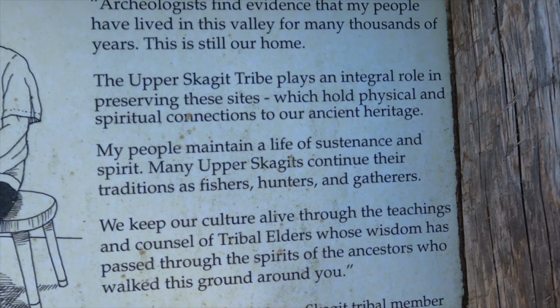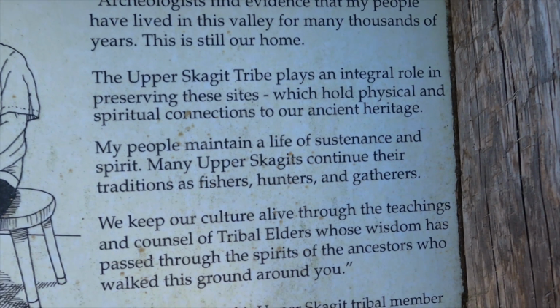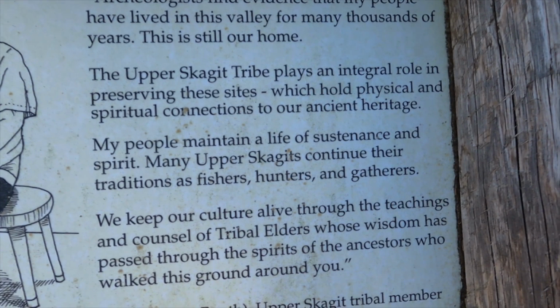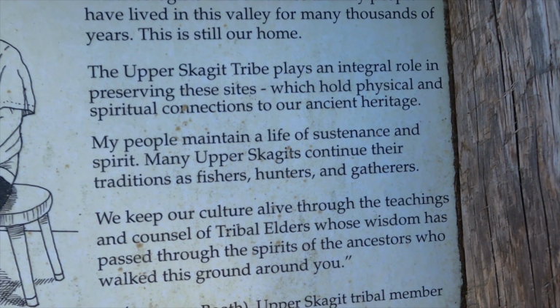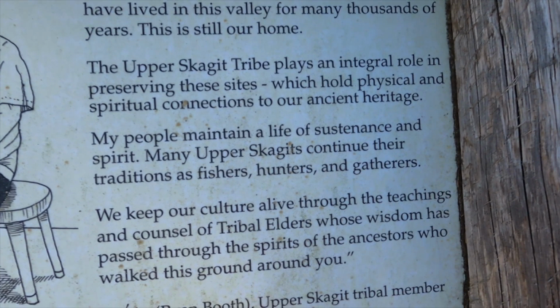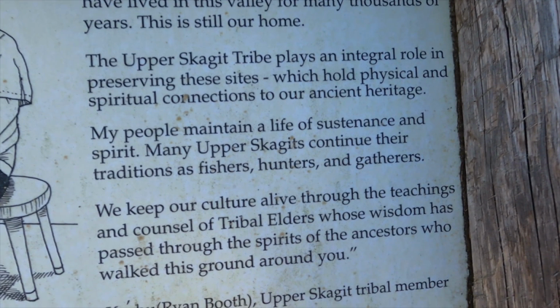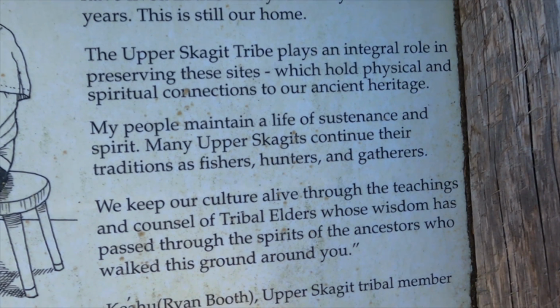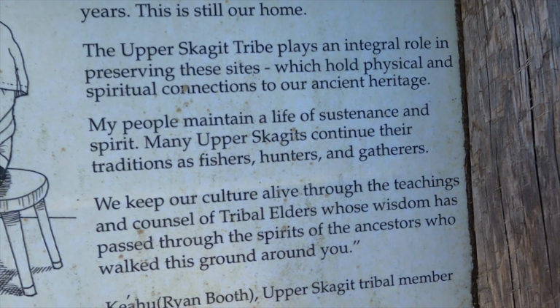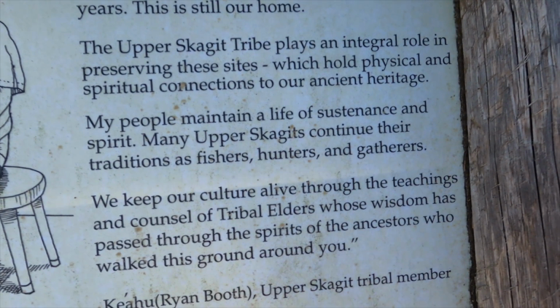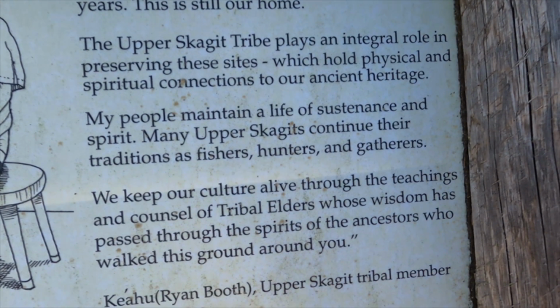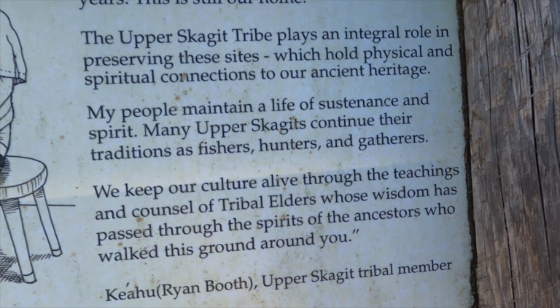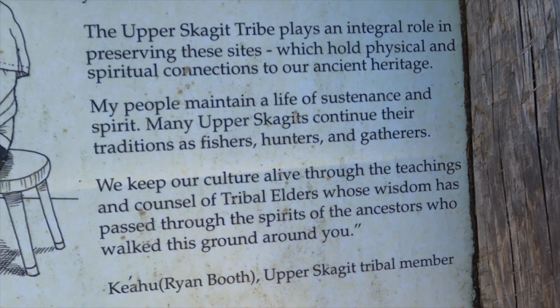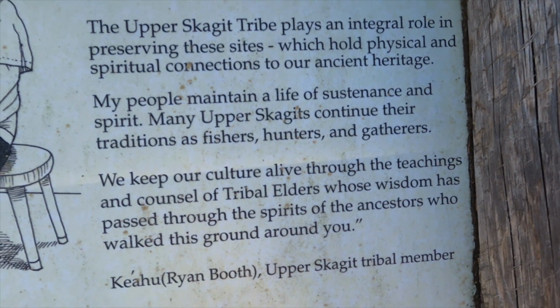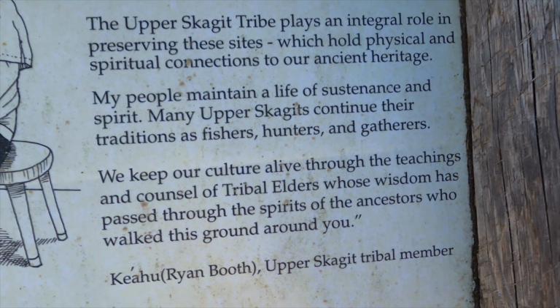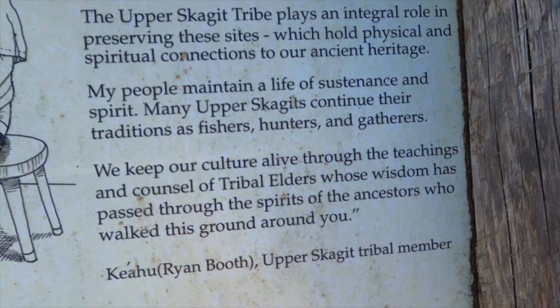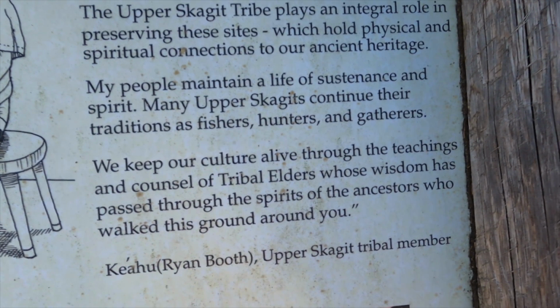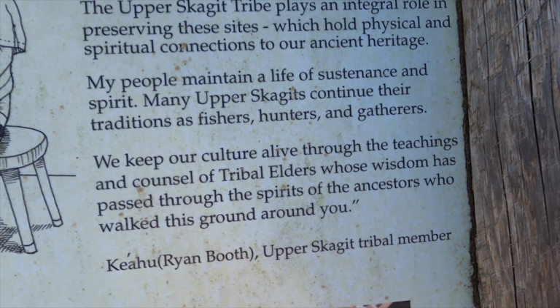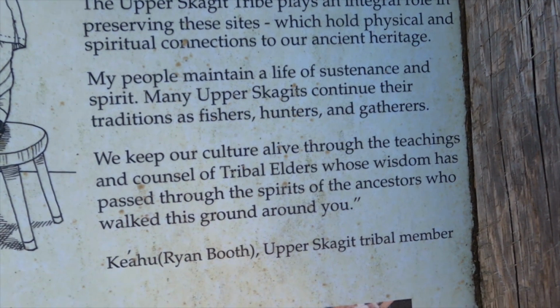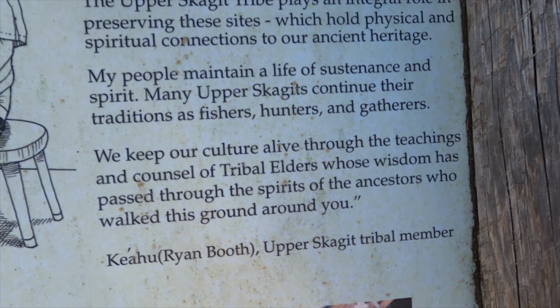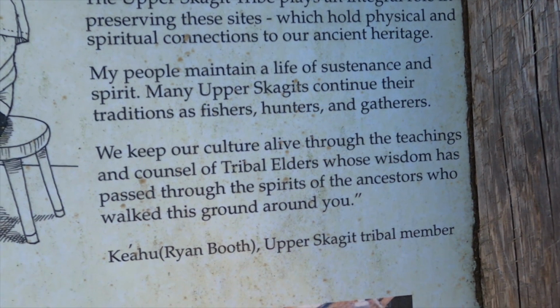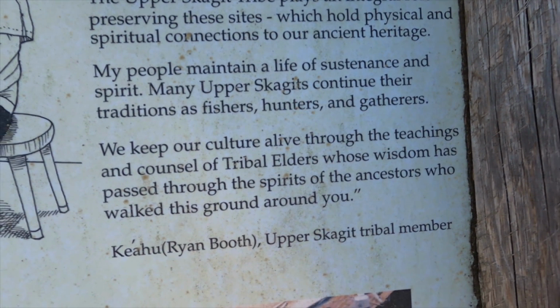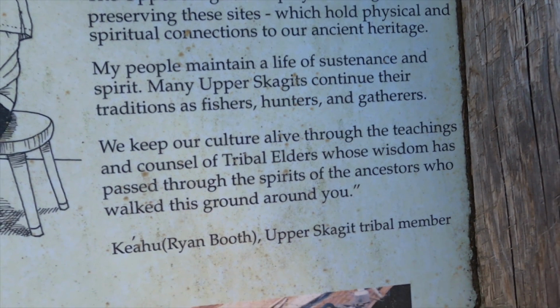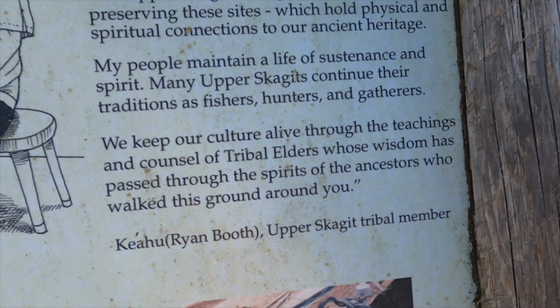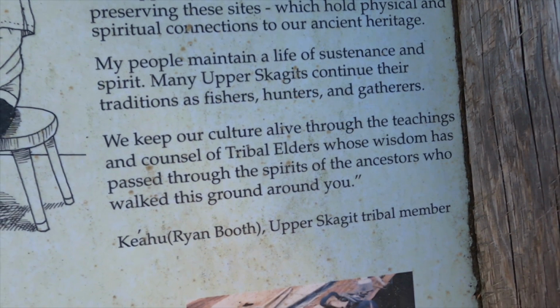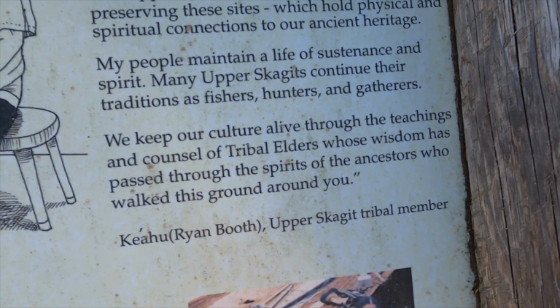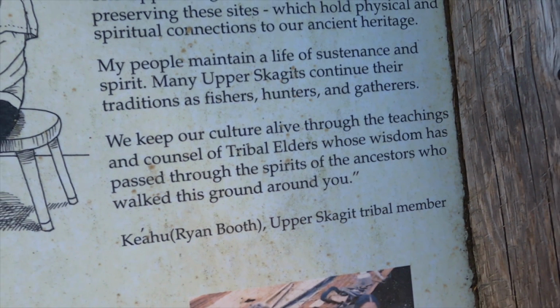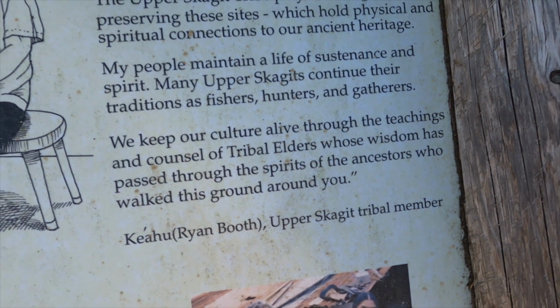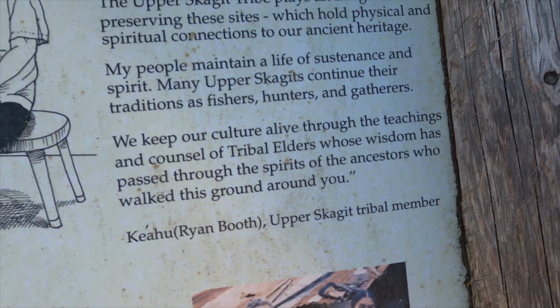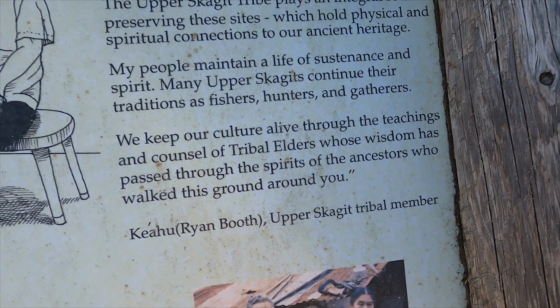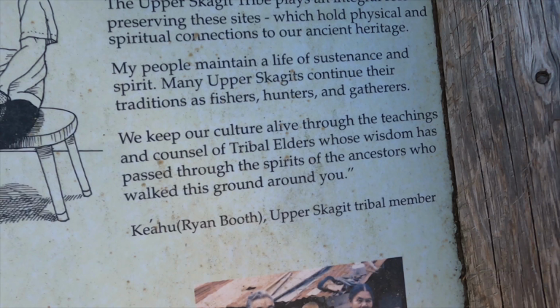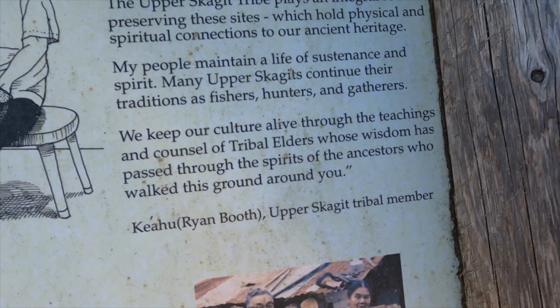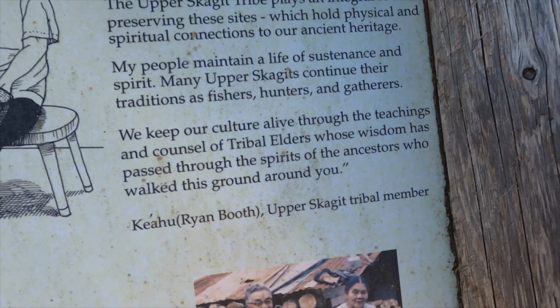The Upper Skagit still live in the area and consider this a sacred site.